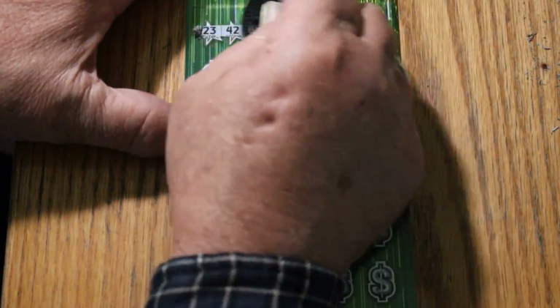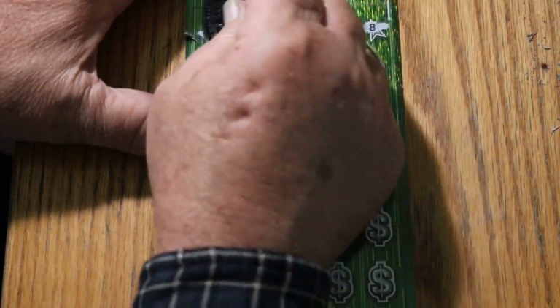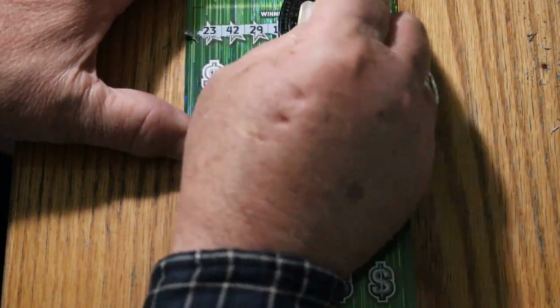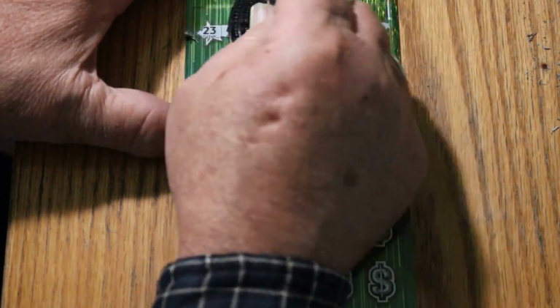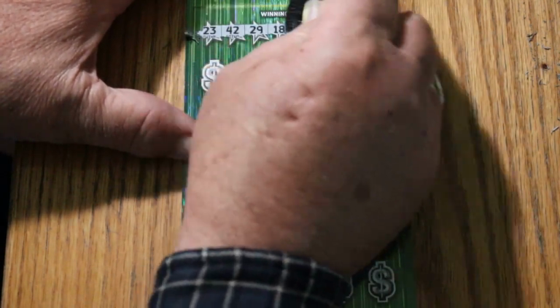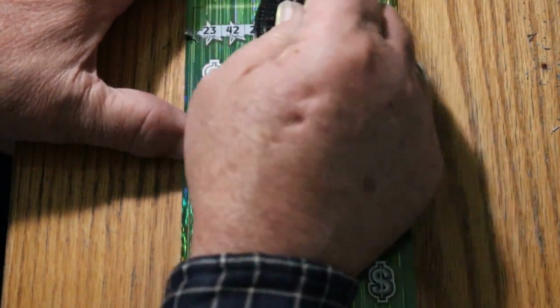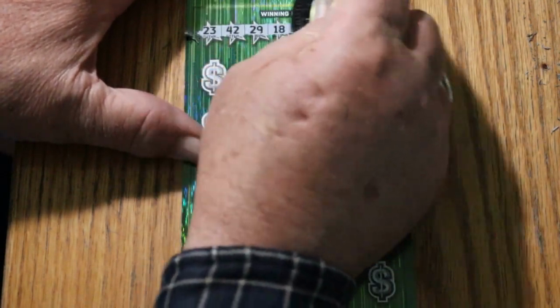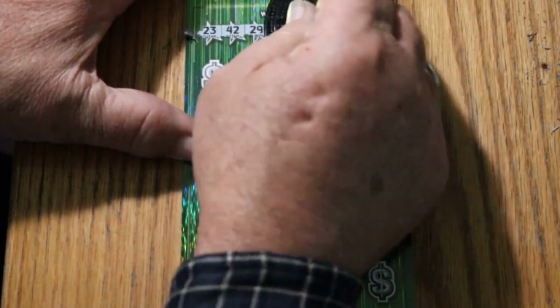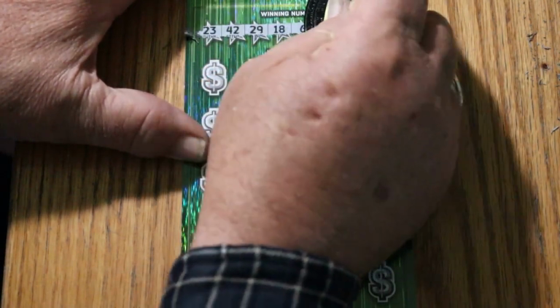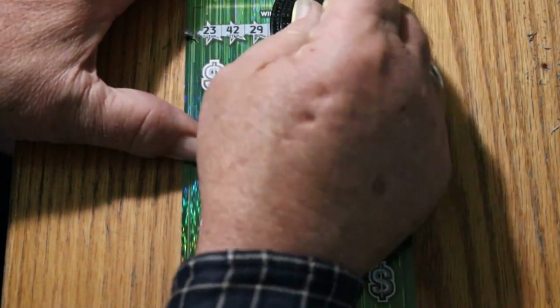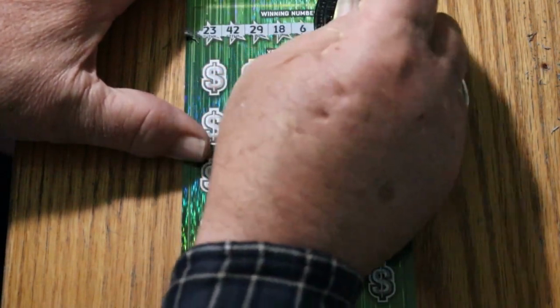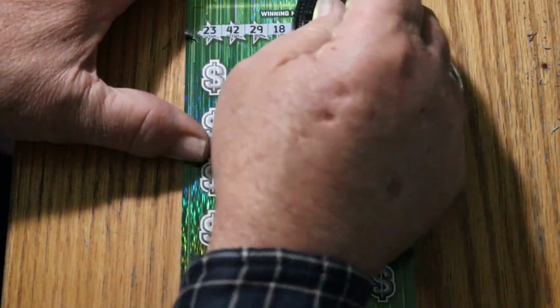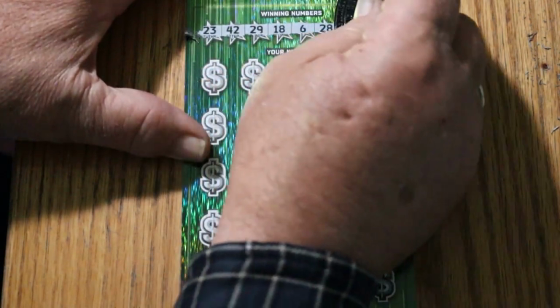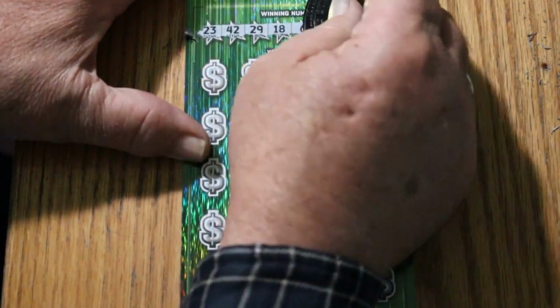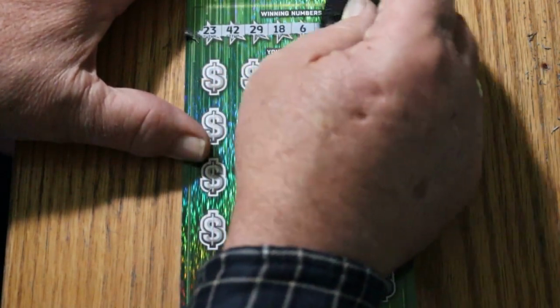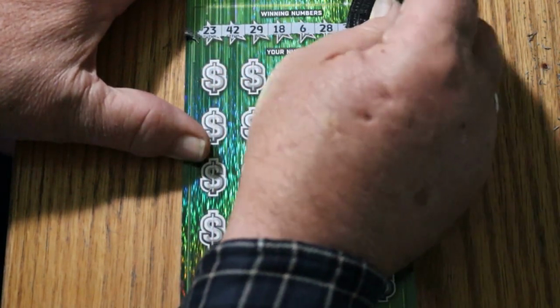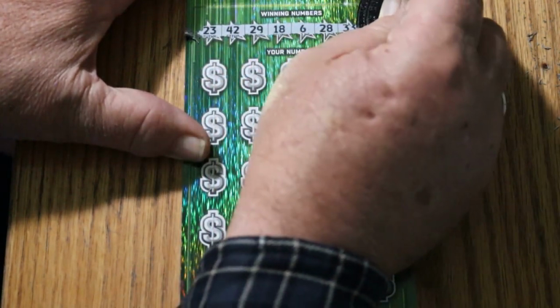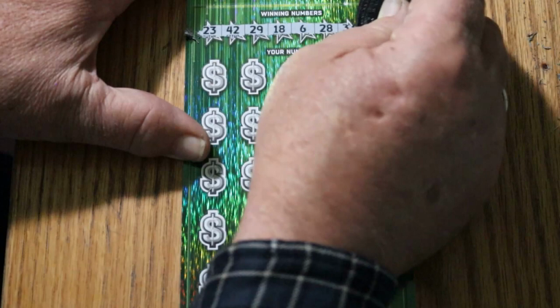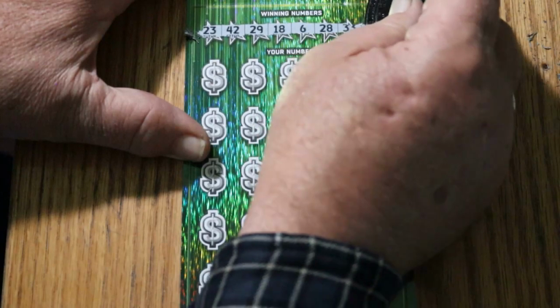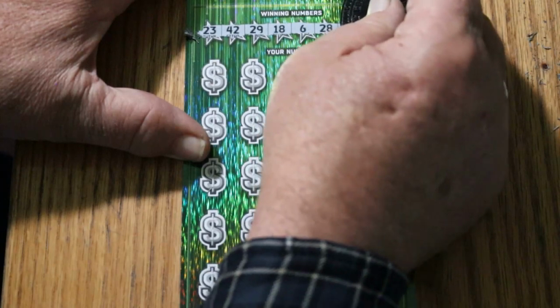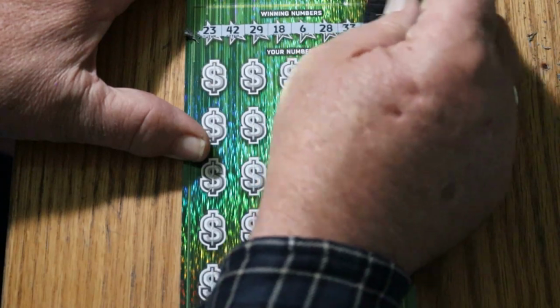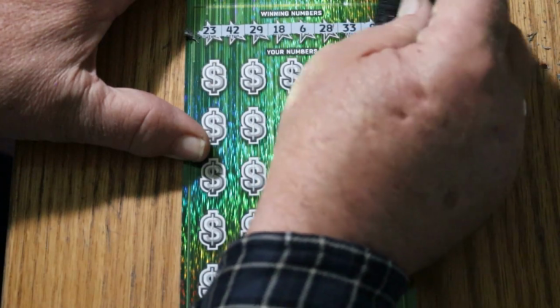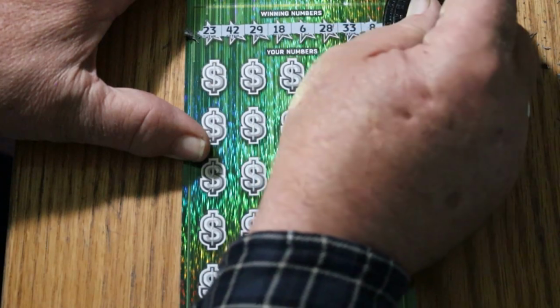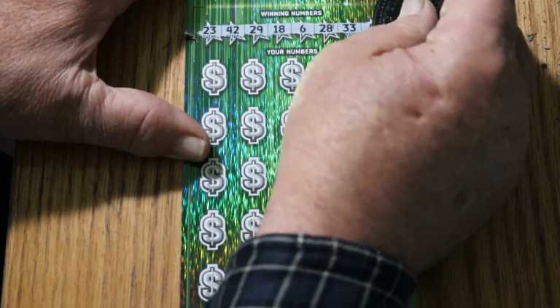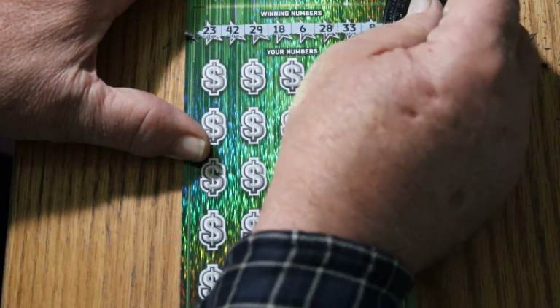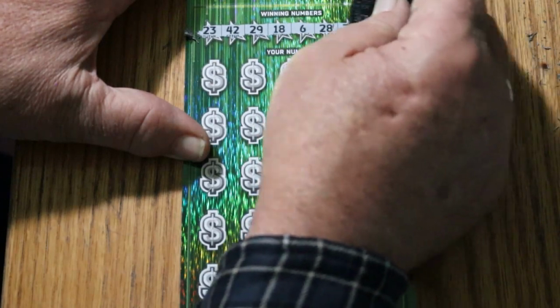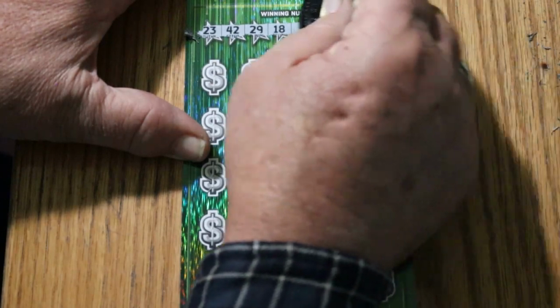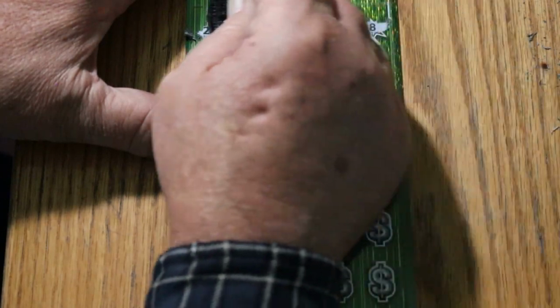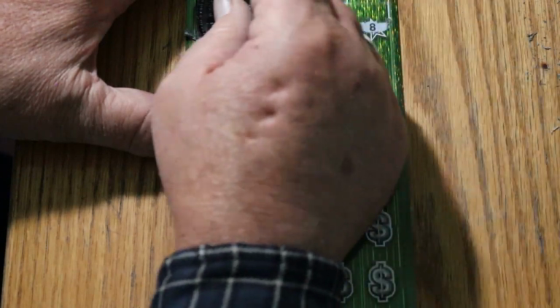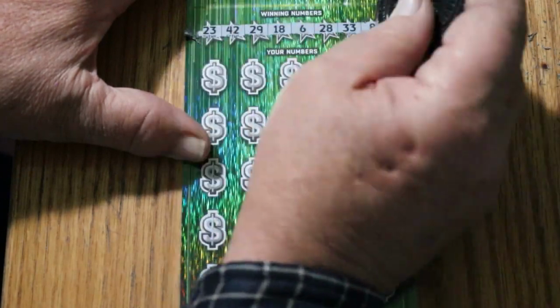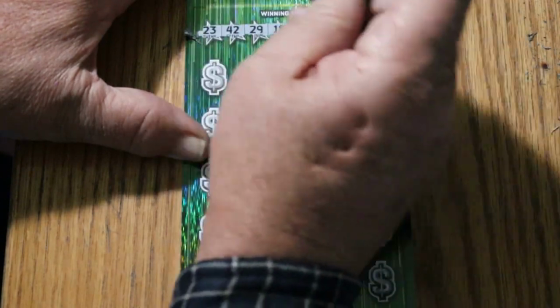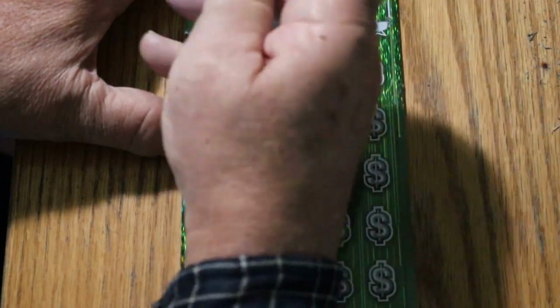Starting with ticket 12. The winning numbers are: 23, 42, 29, 18, 6, 28, 33, and 8.